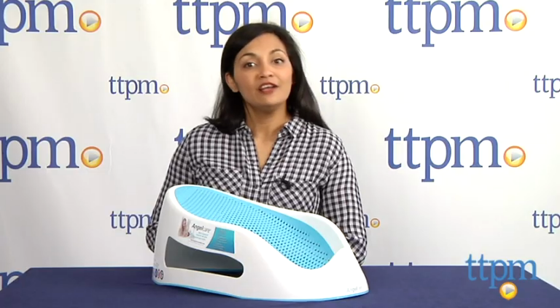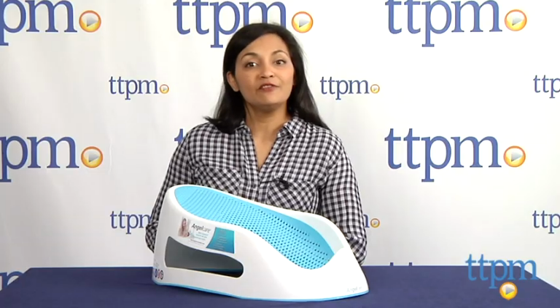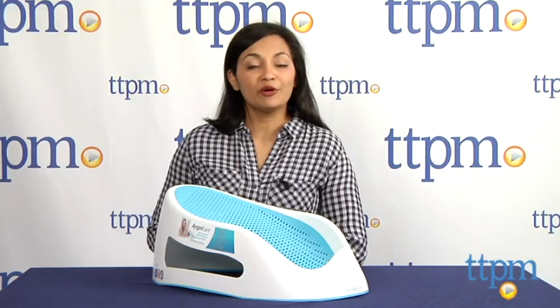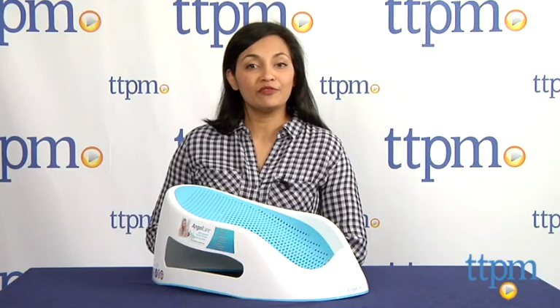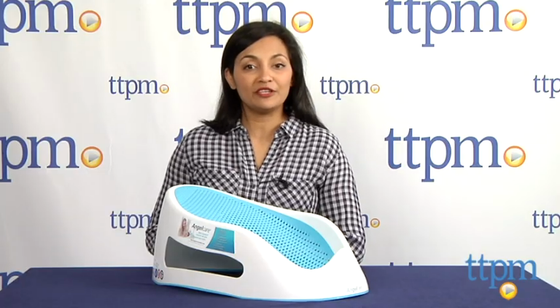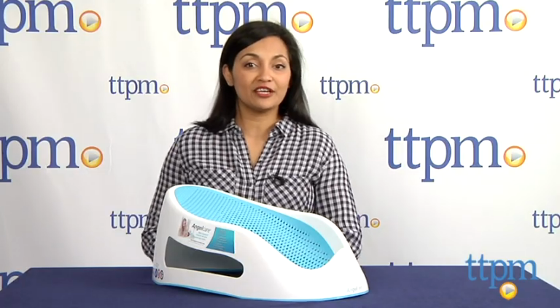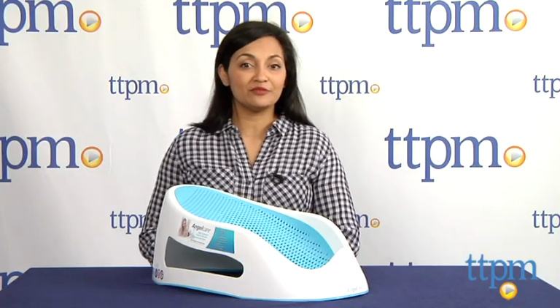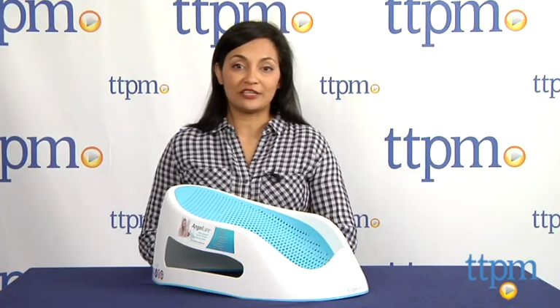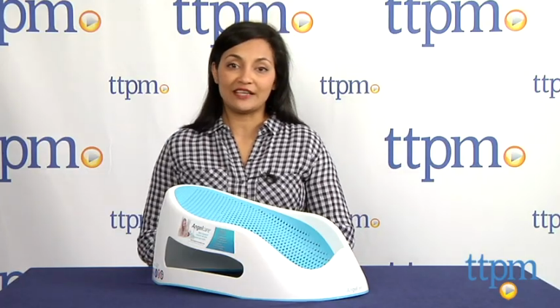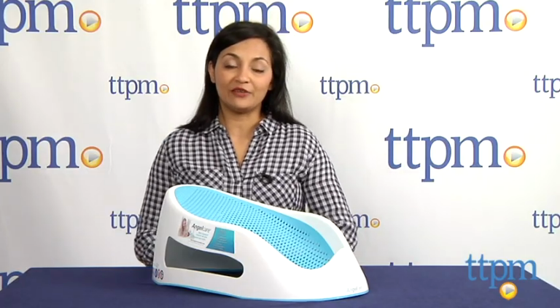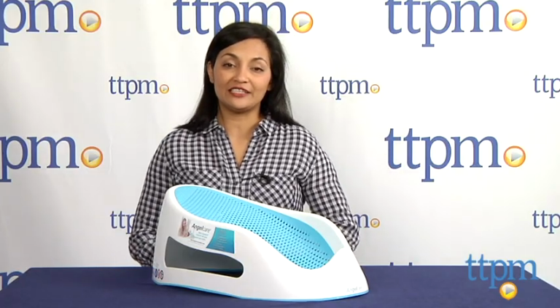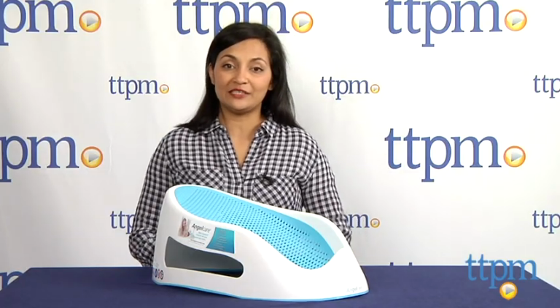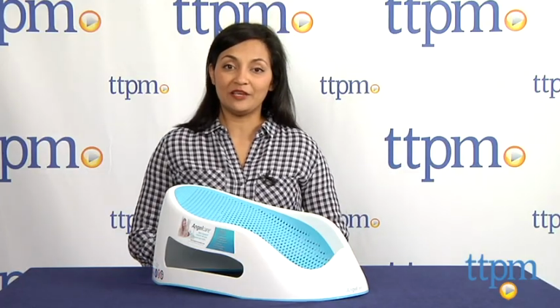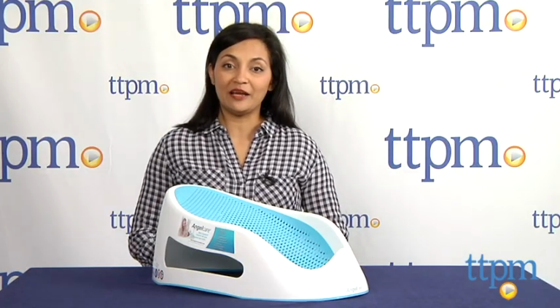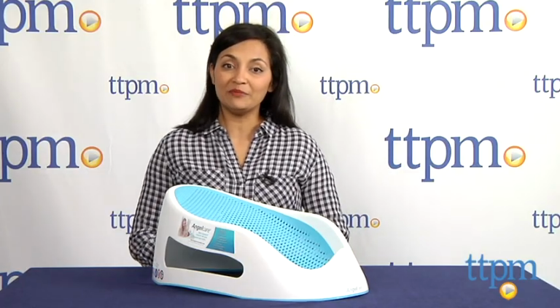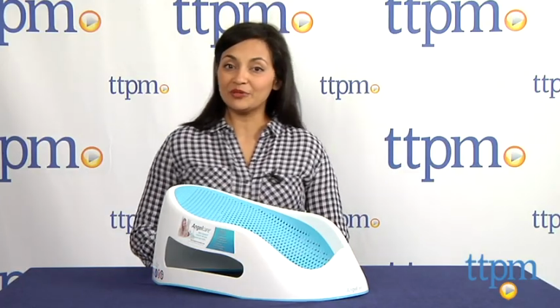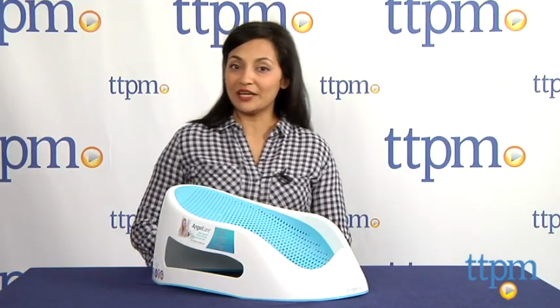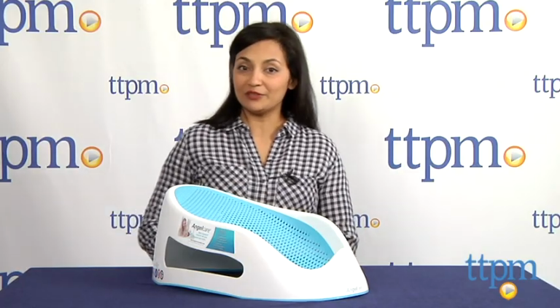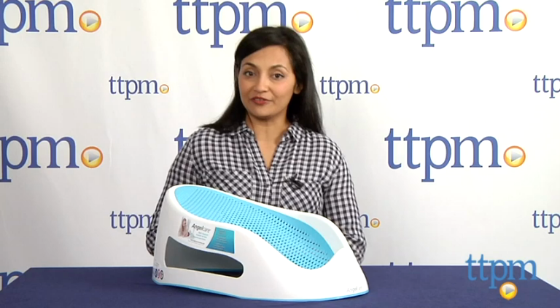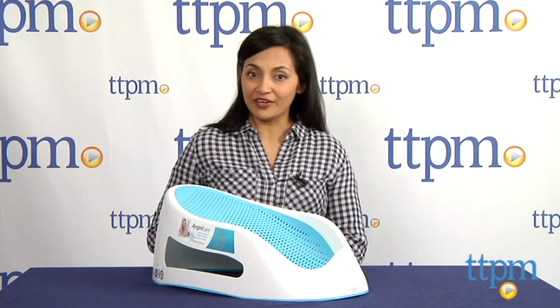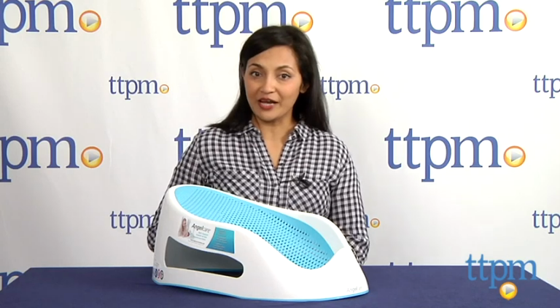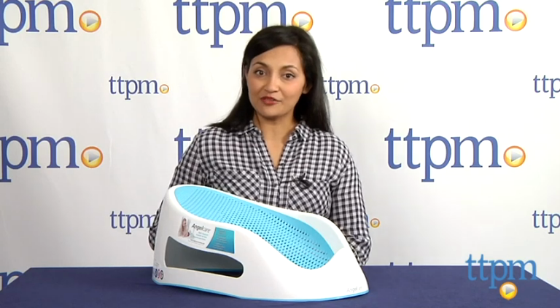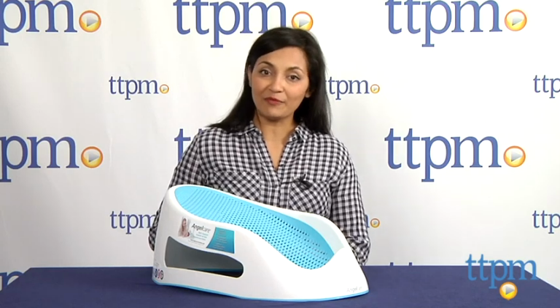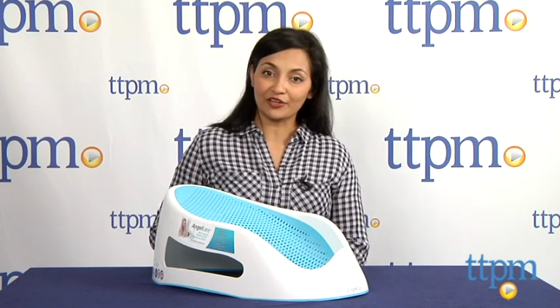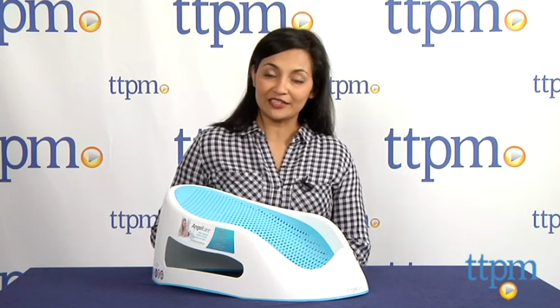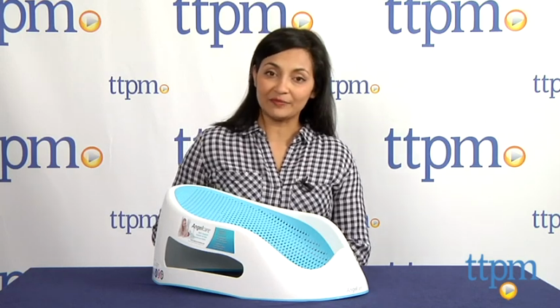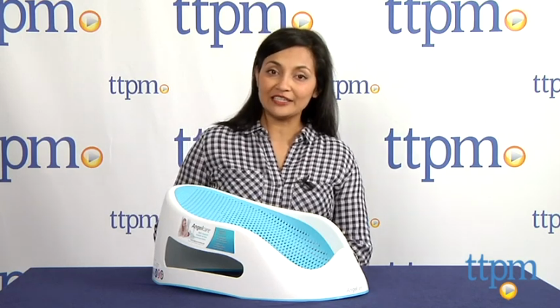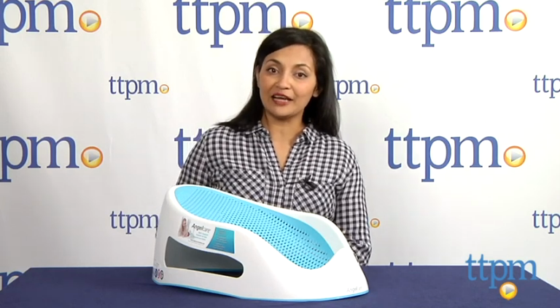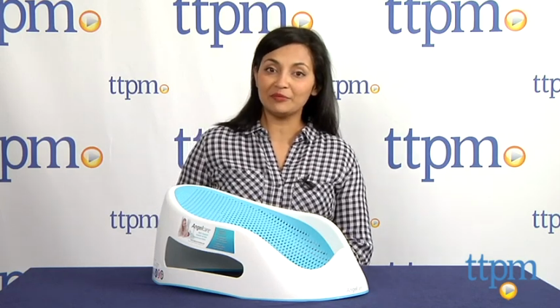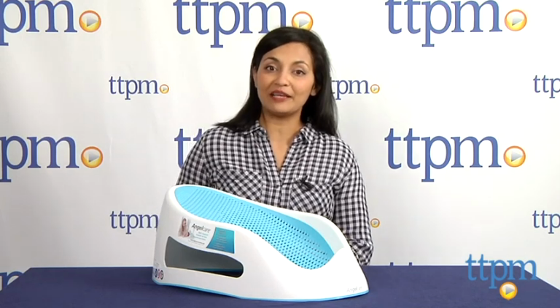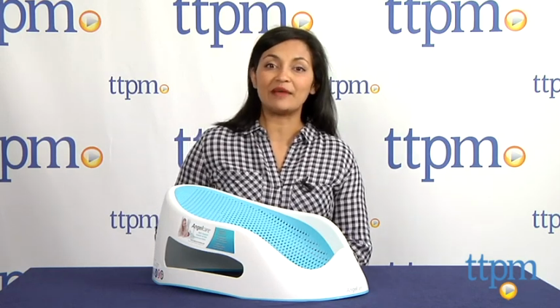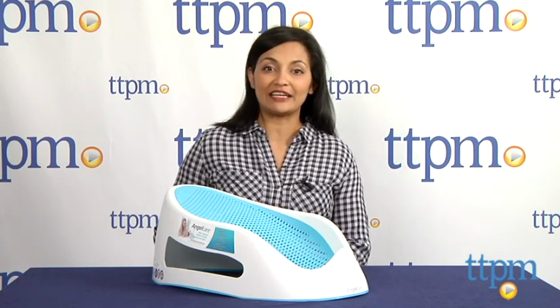For more information, come check us out at TTPM or download our free app, Shop for Kids by Time to Play Mag.